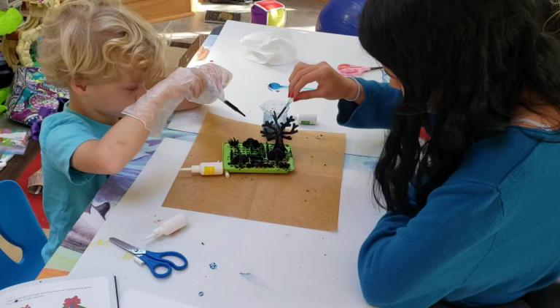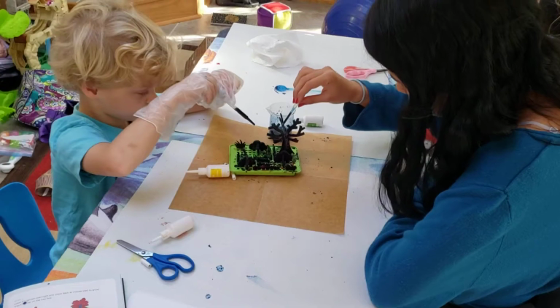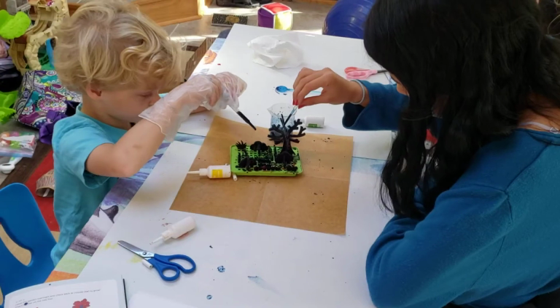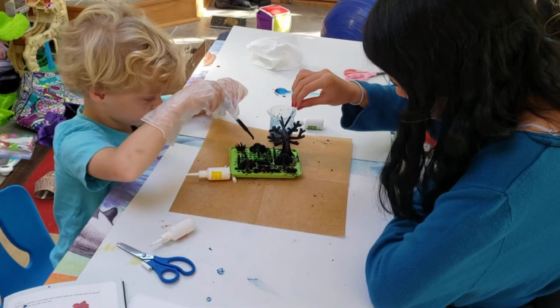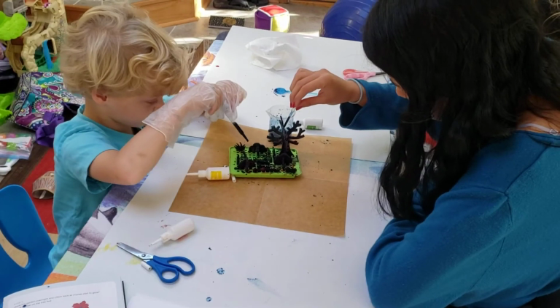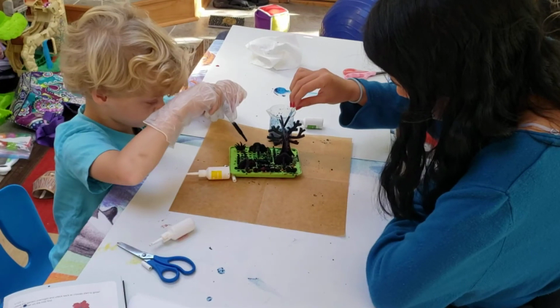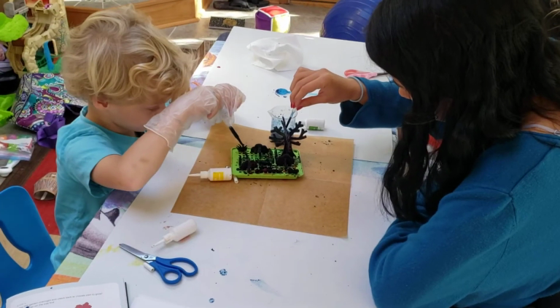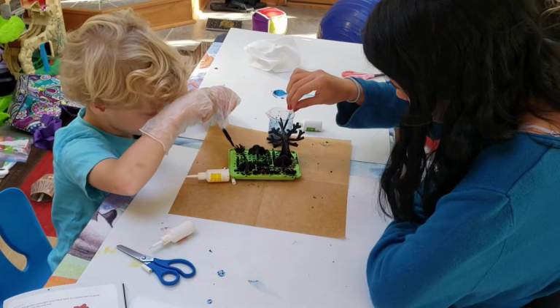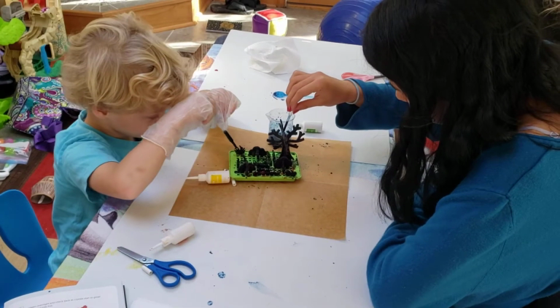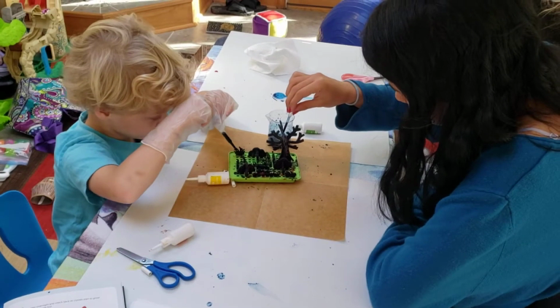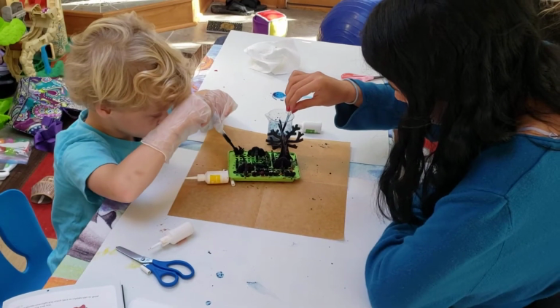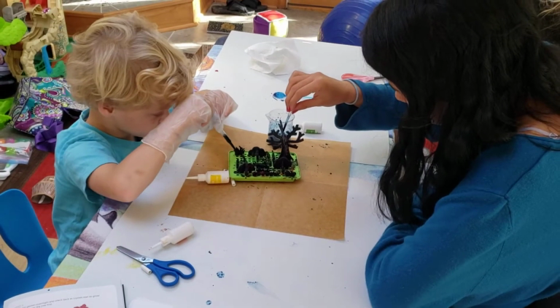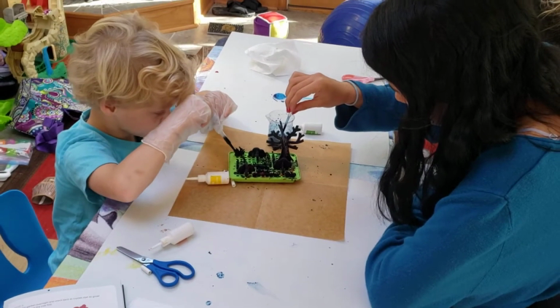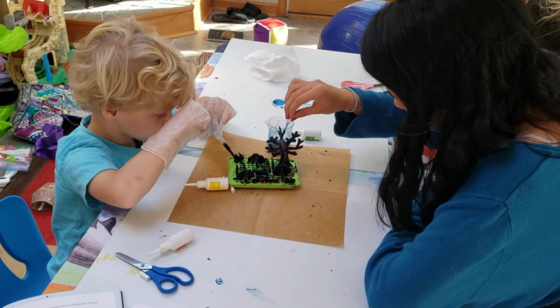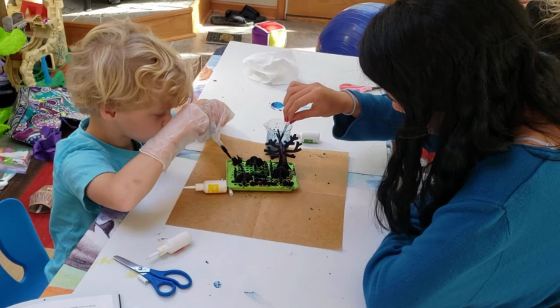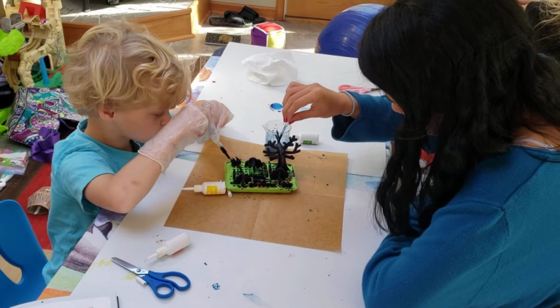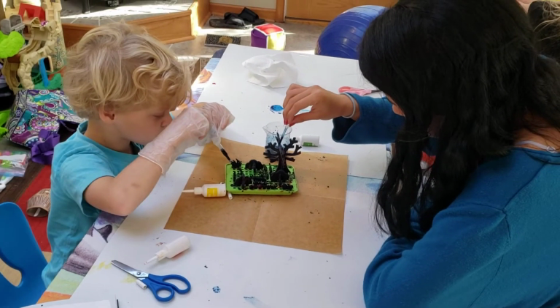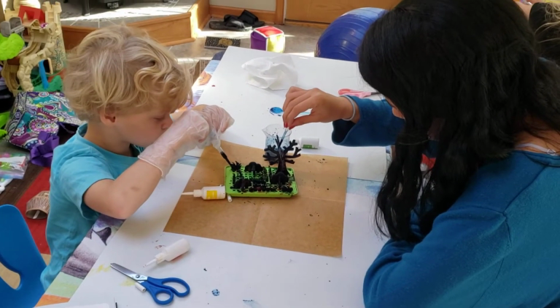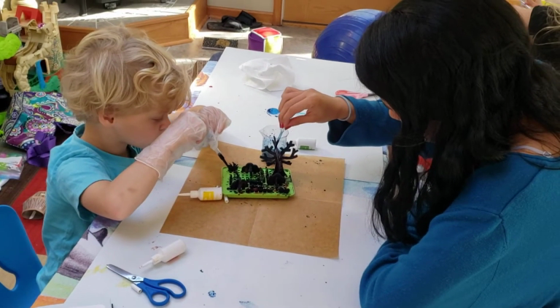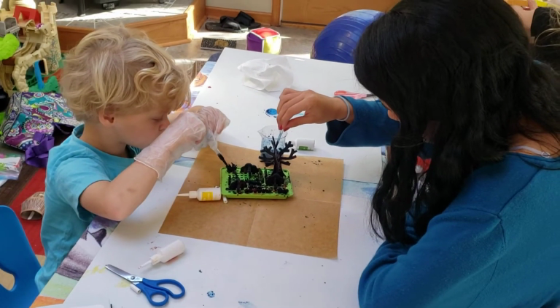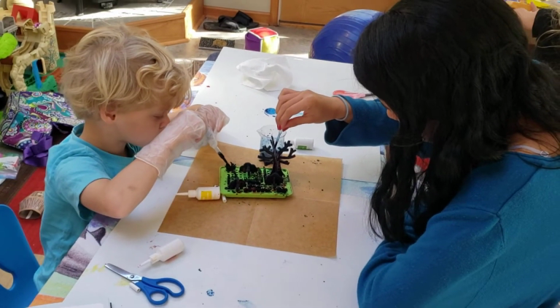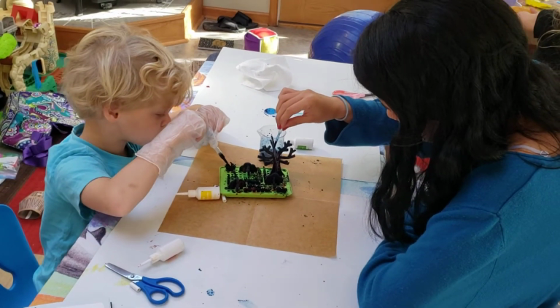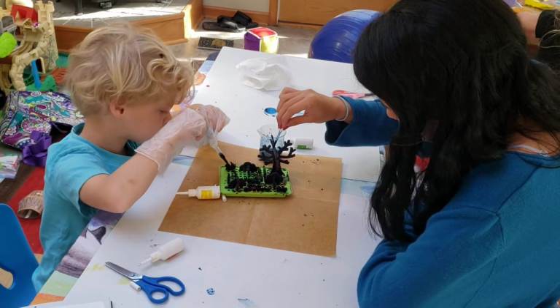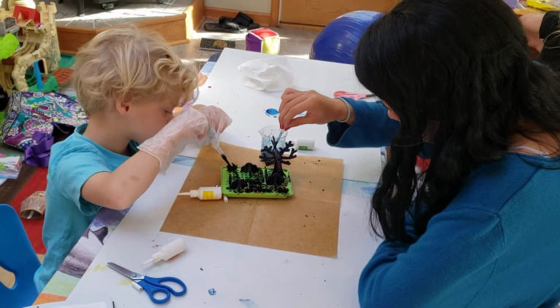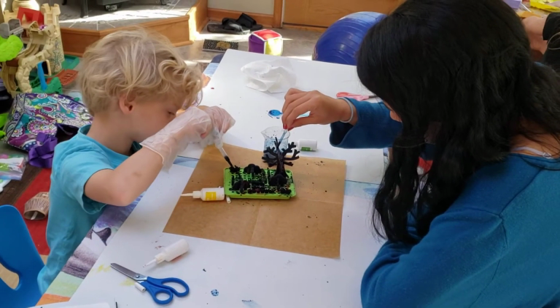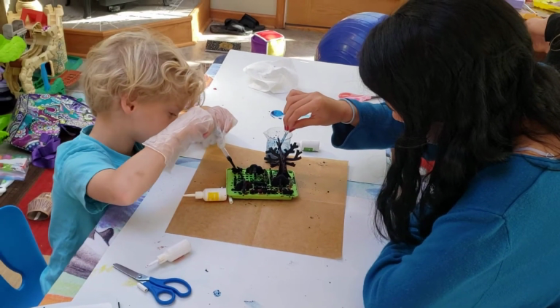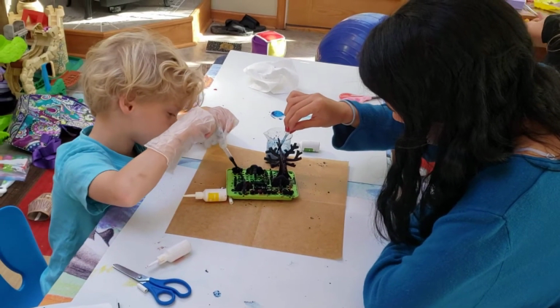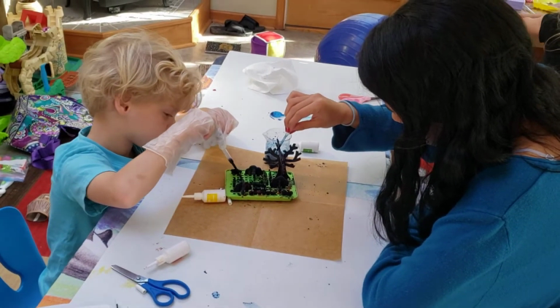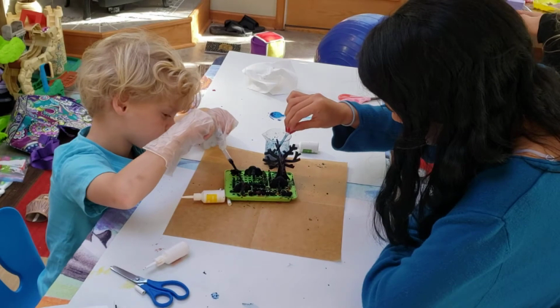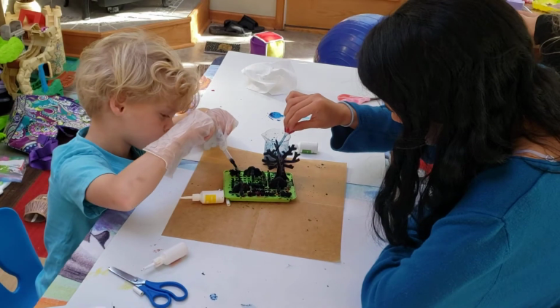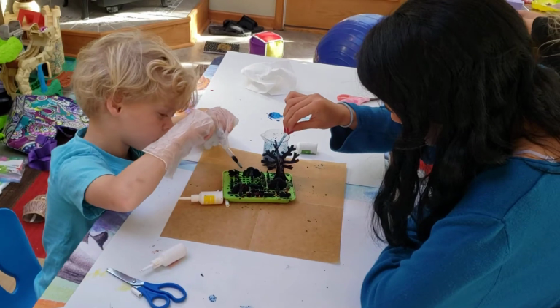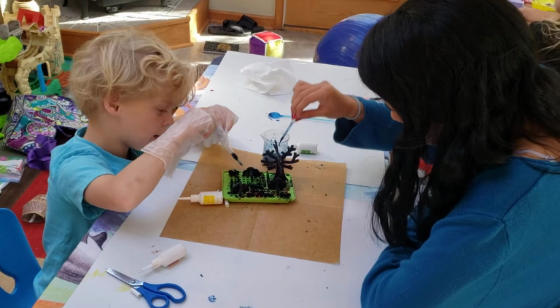Here we are doing our crystal growing science project. Are you having fun, Zach? Yep.